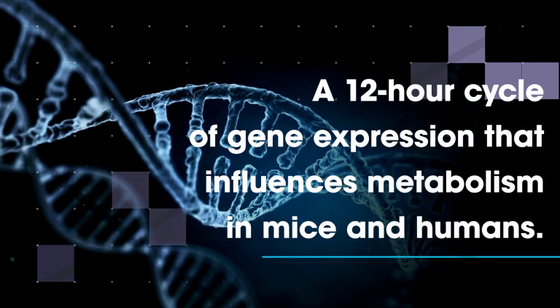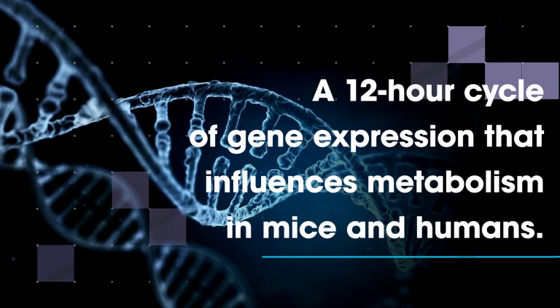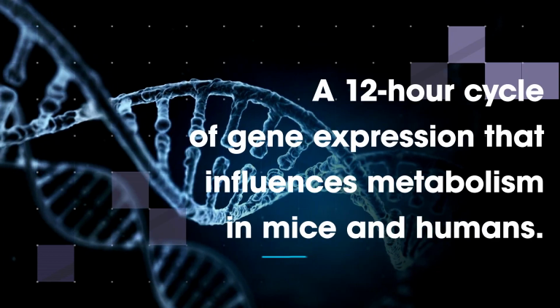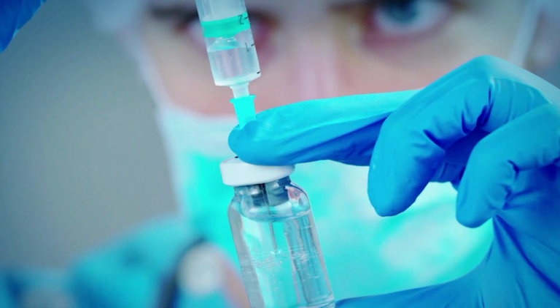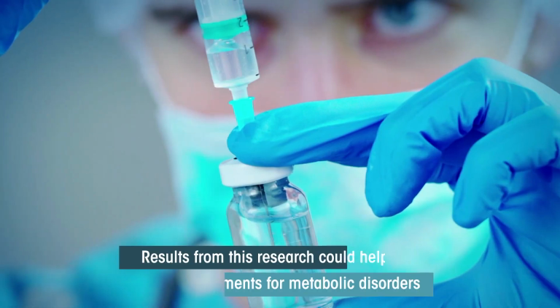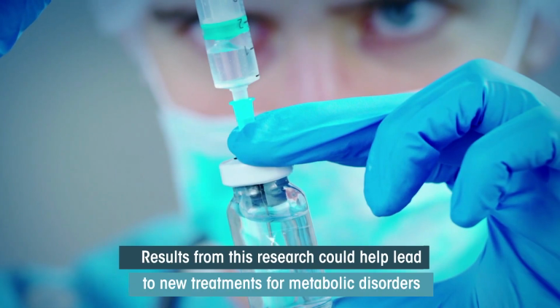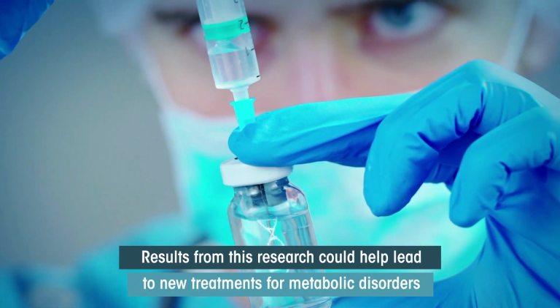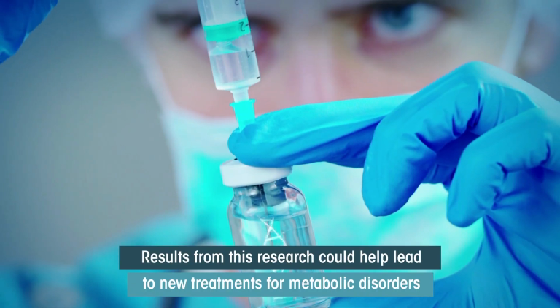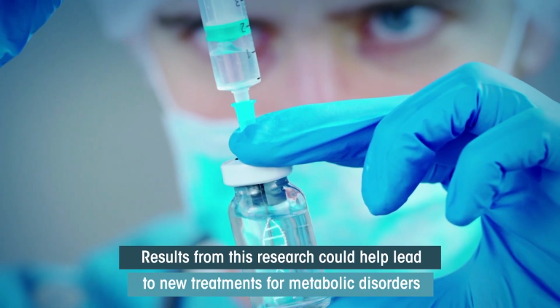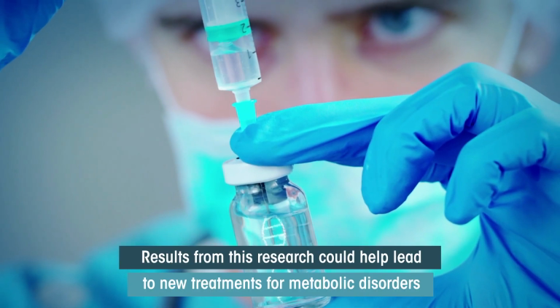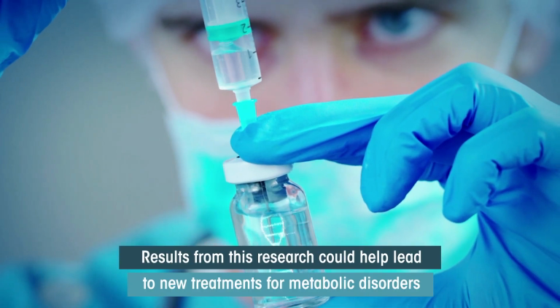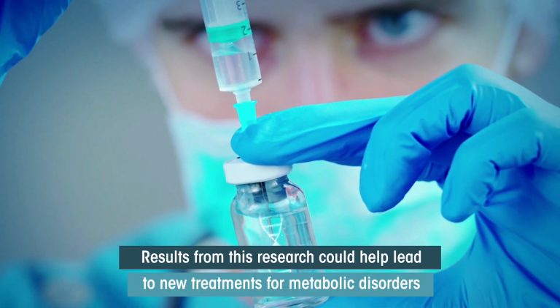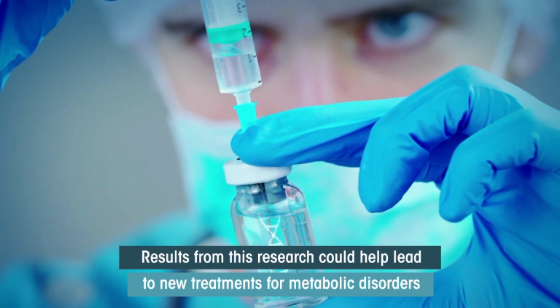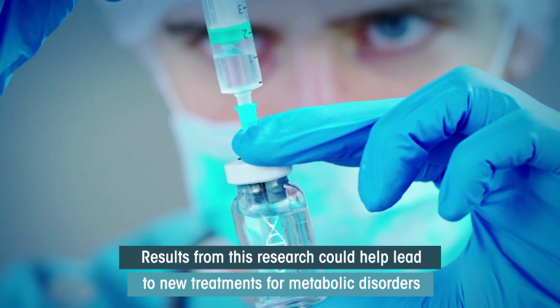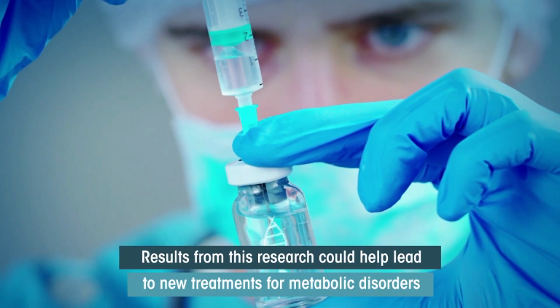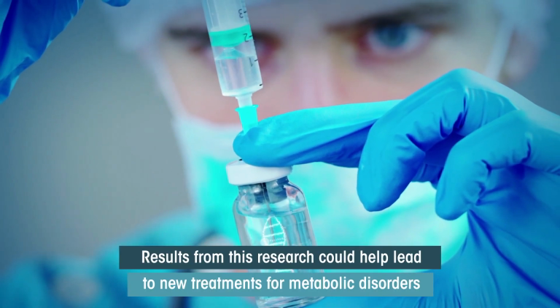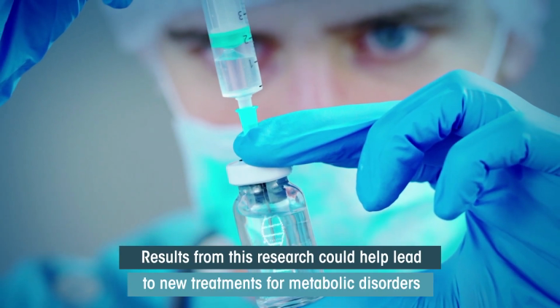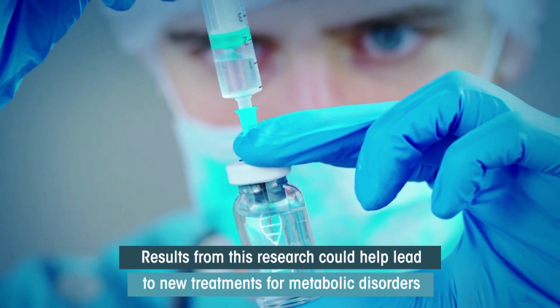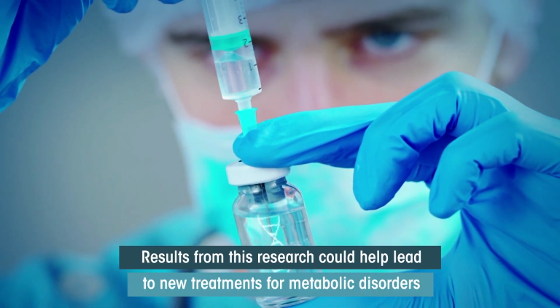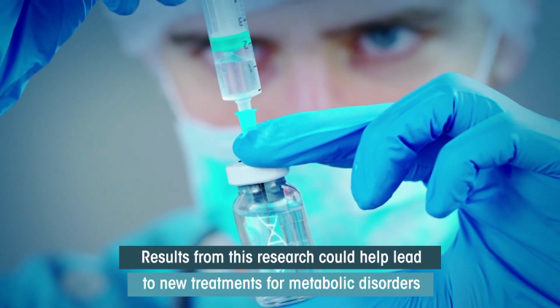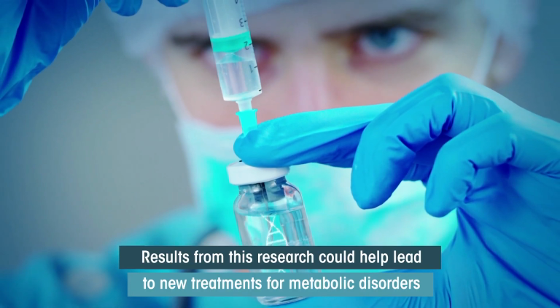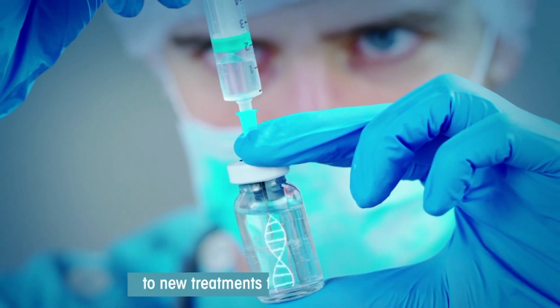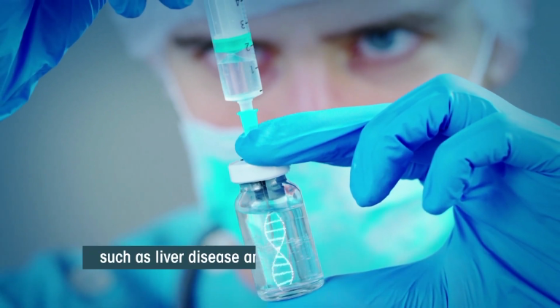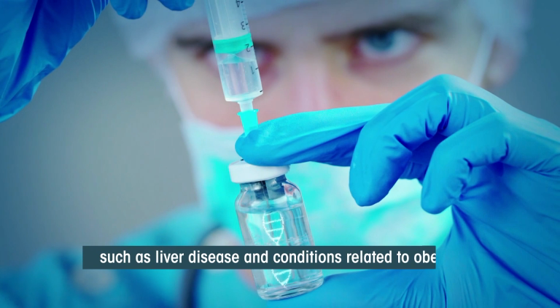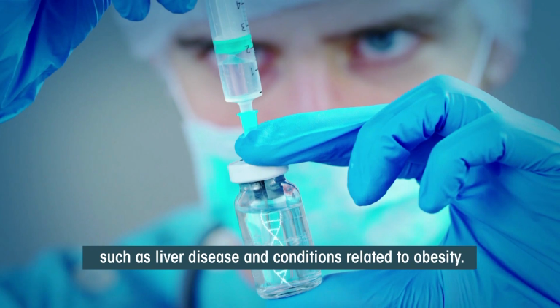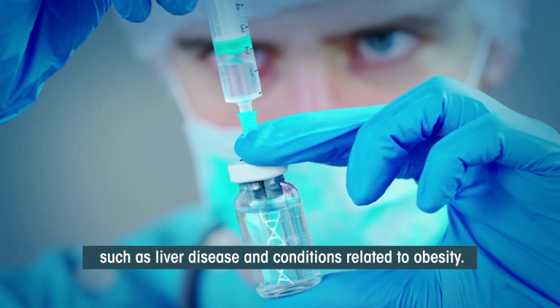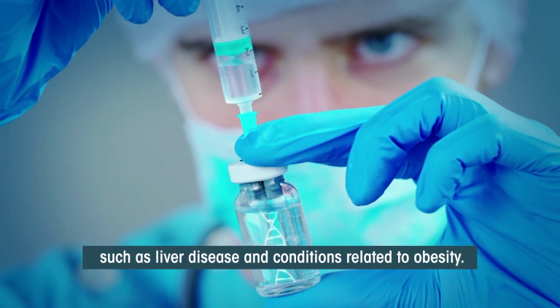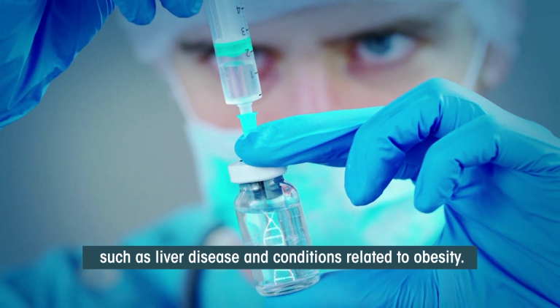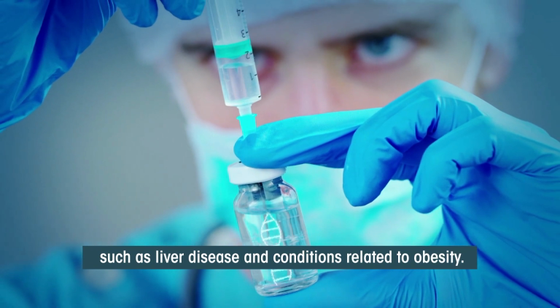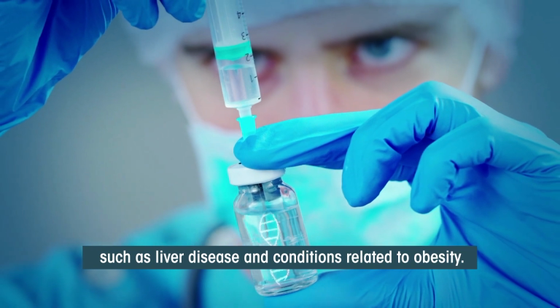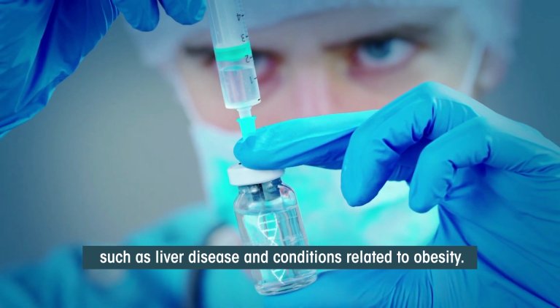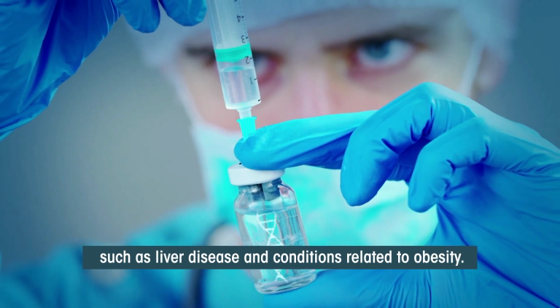Results from this research could help lead to new treatments for metabolic disorders such as liver disease and conditions related to obesity.